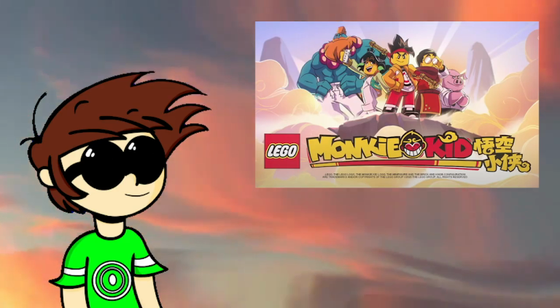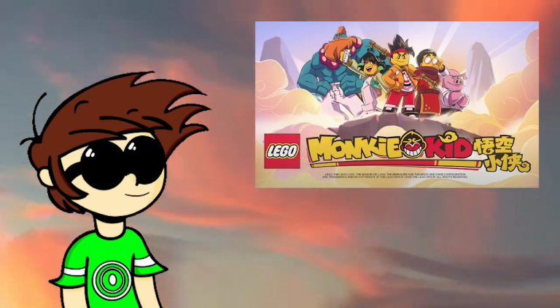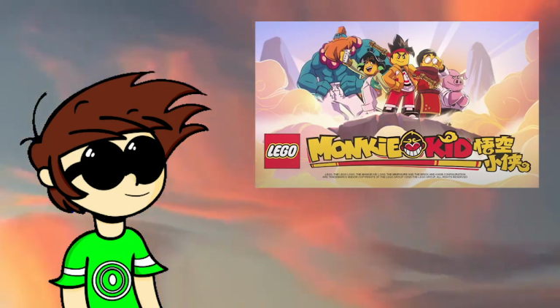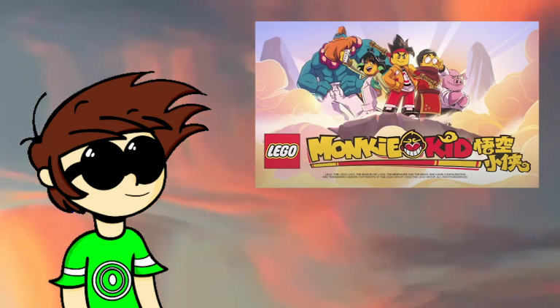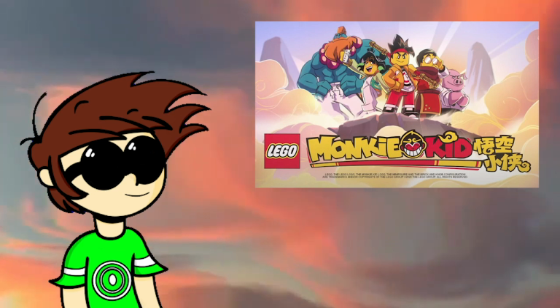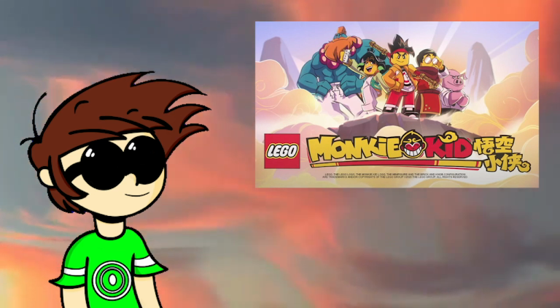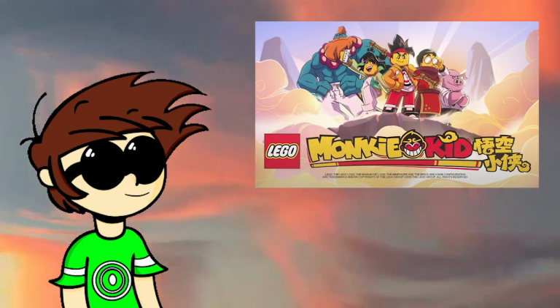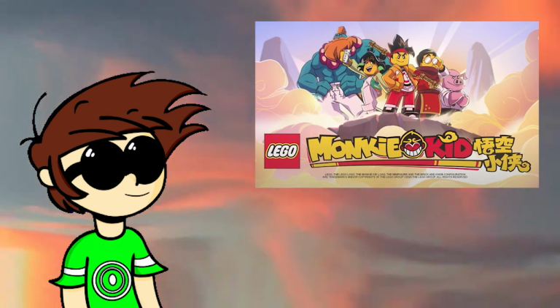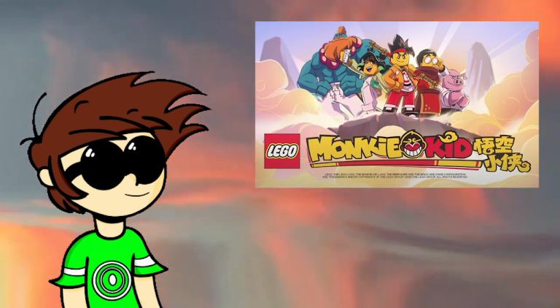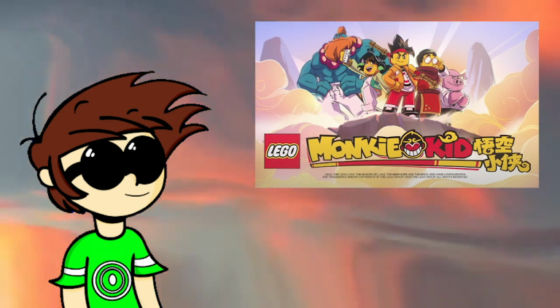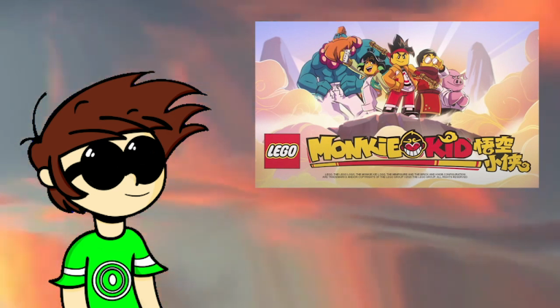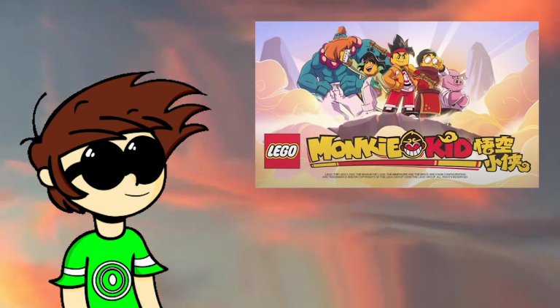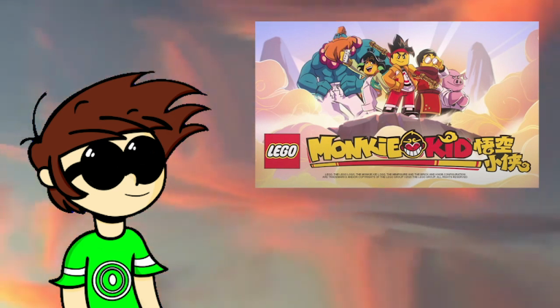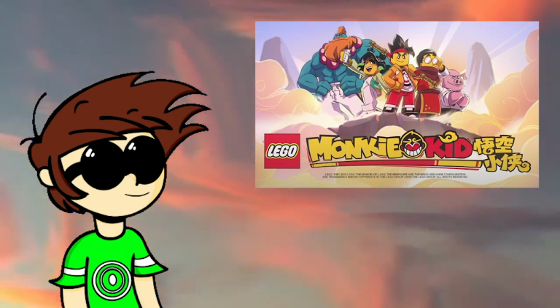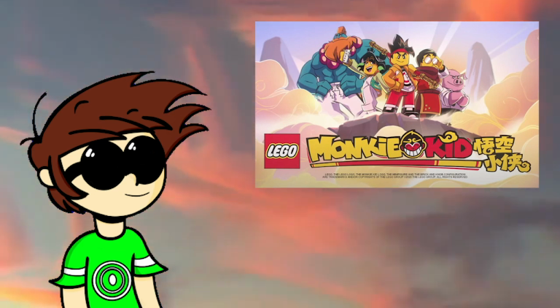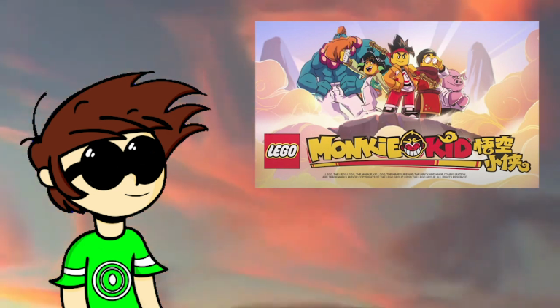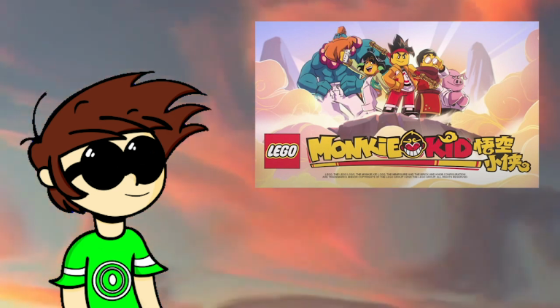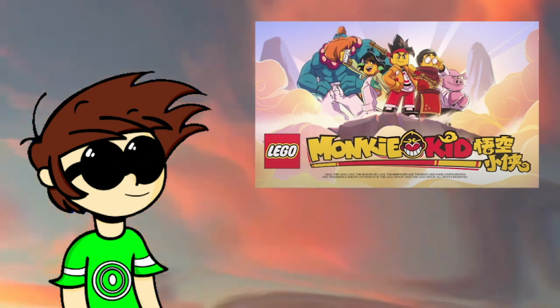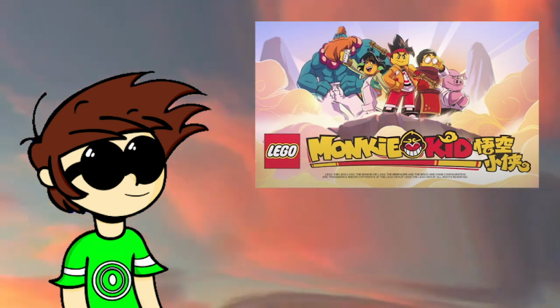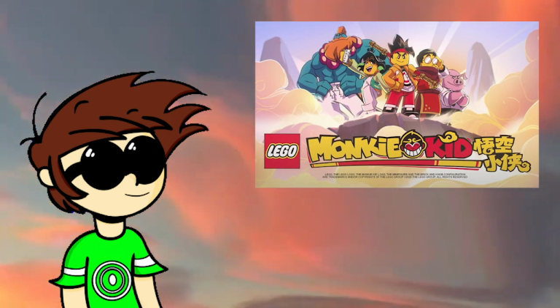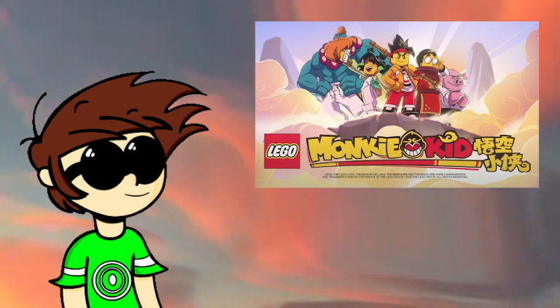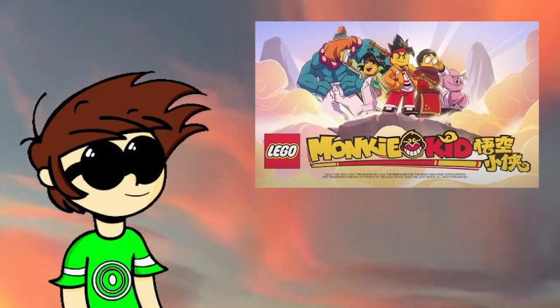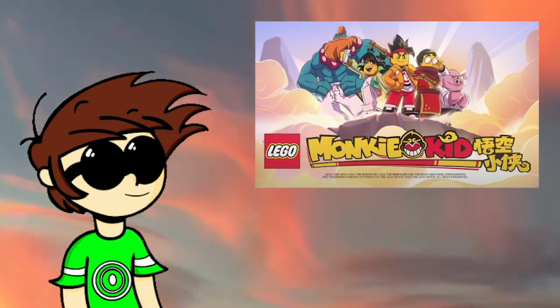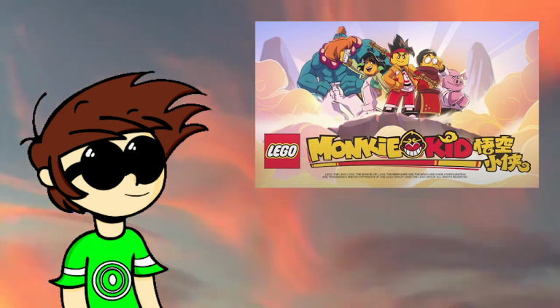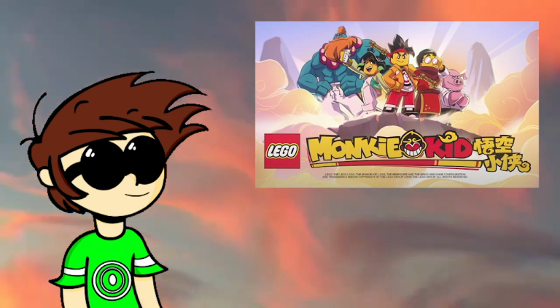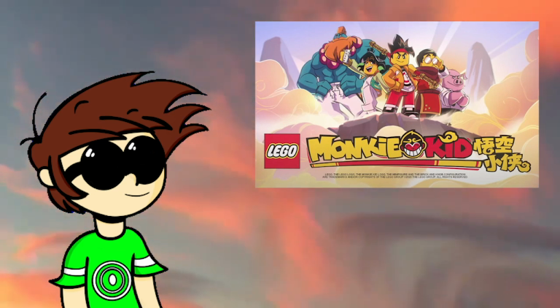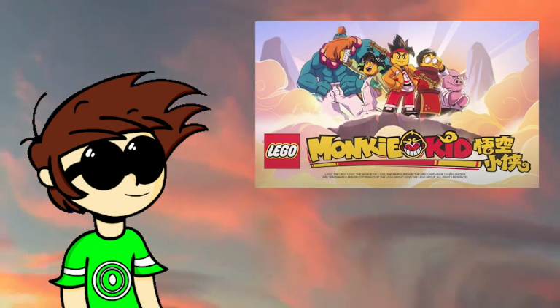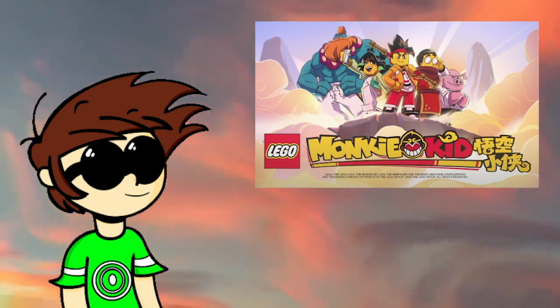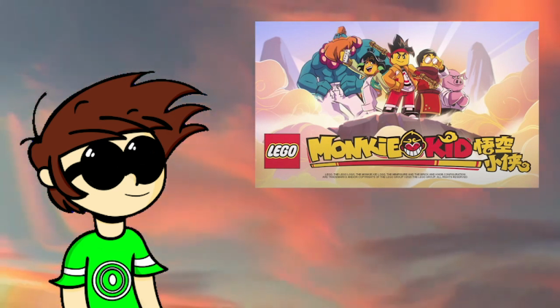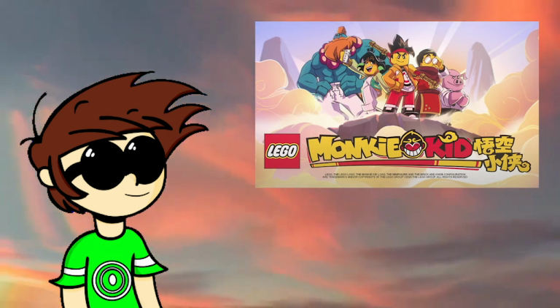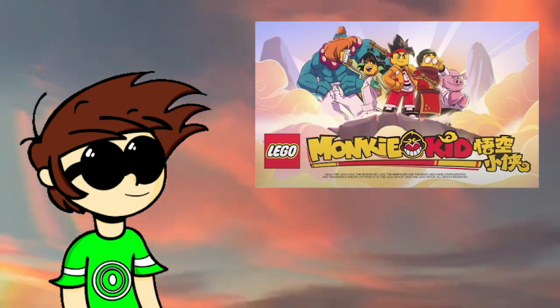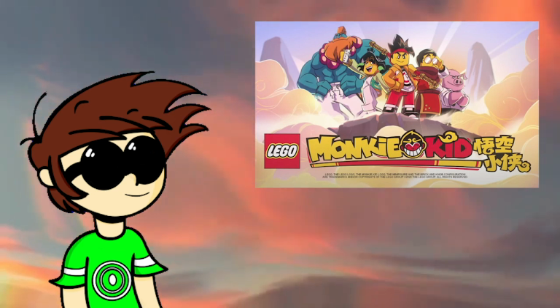Monkey Kid is great. It's a fantastic show. Now I'll briefly go over a few of the characters.